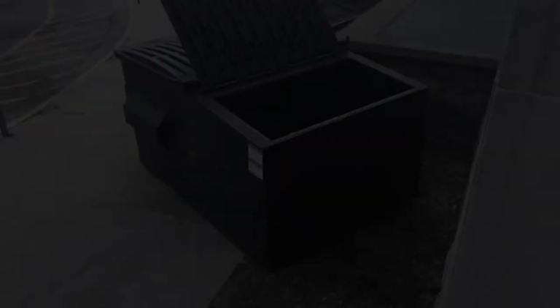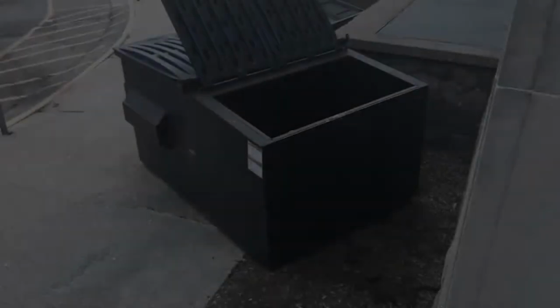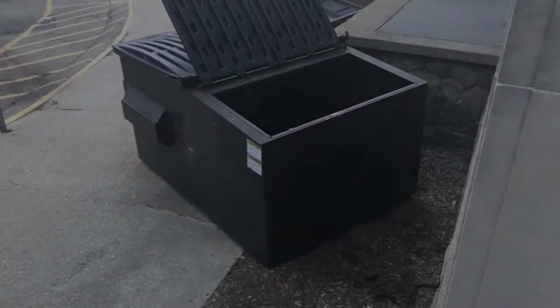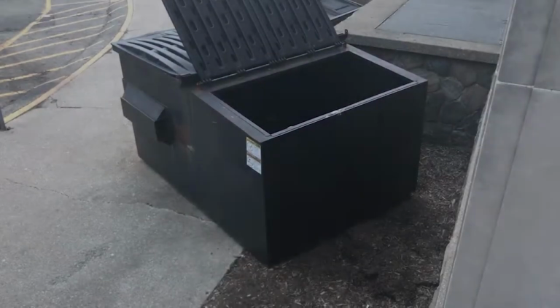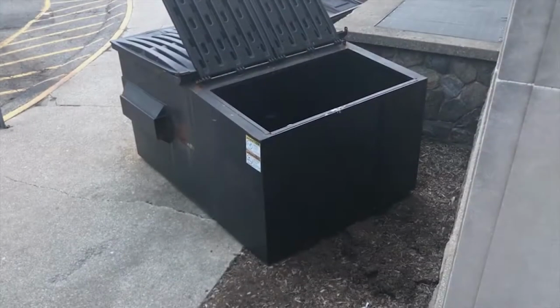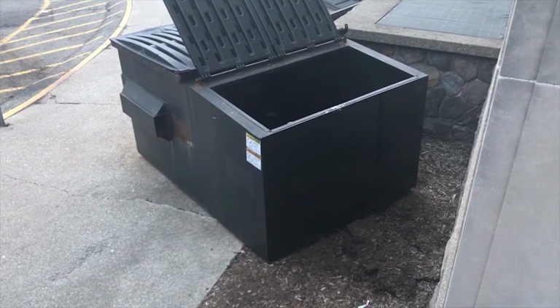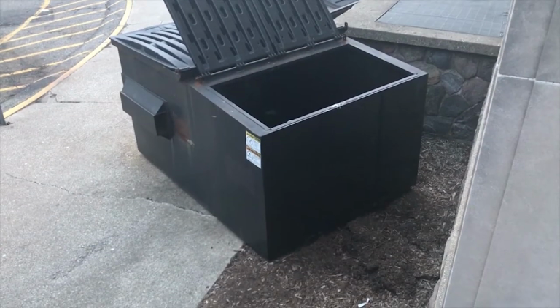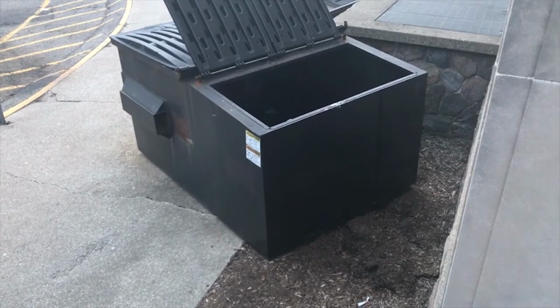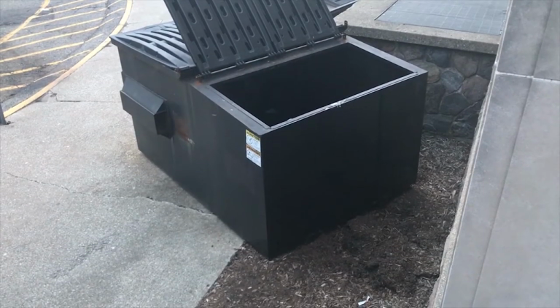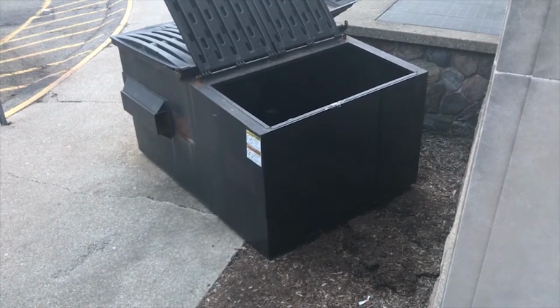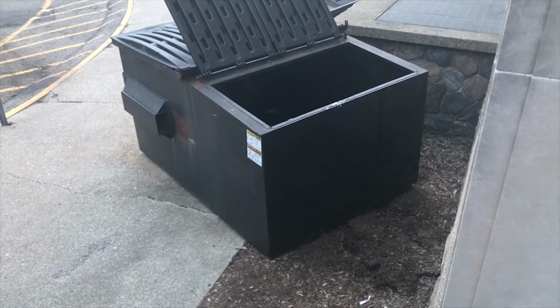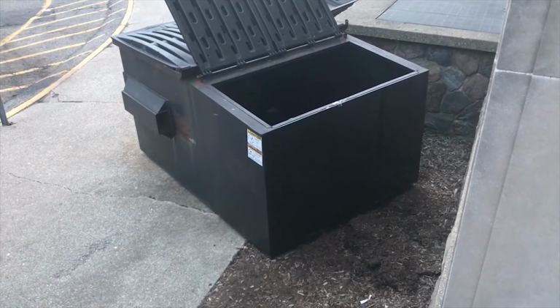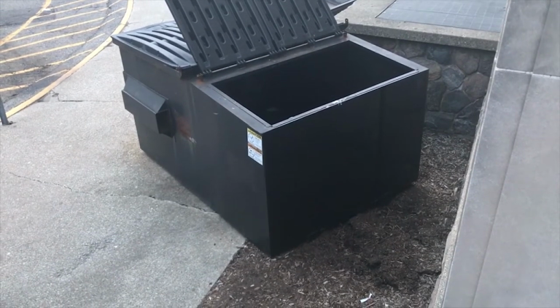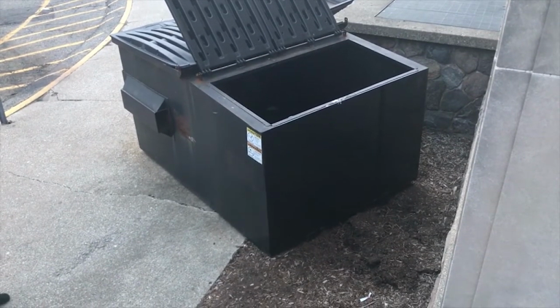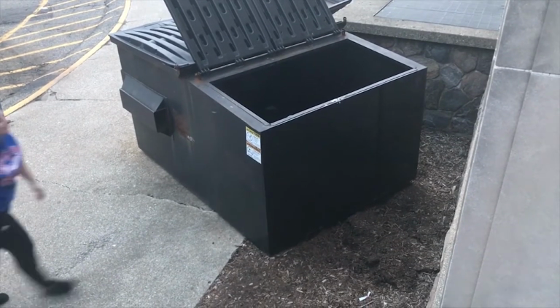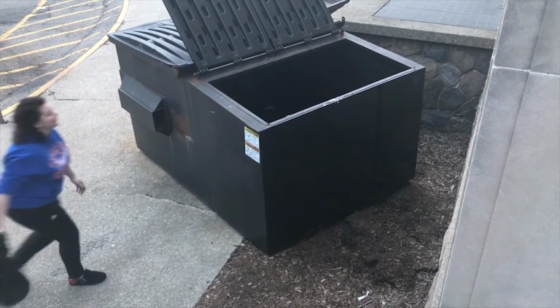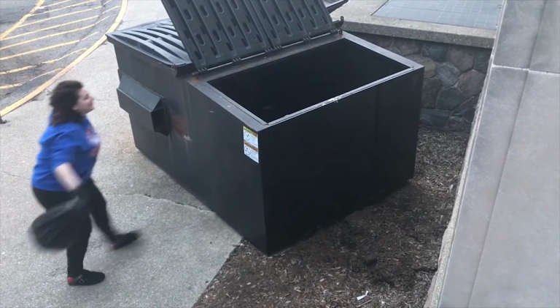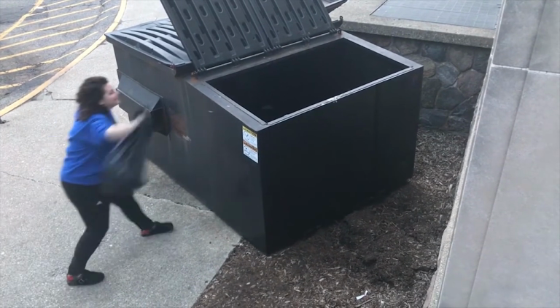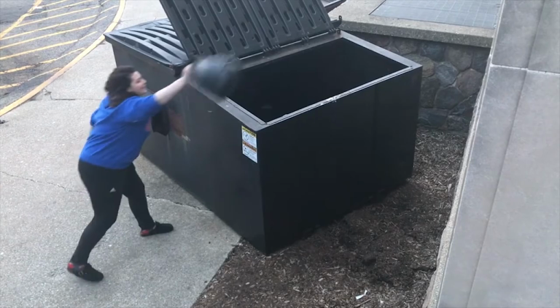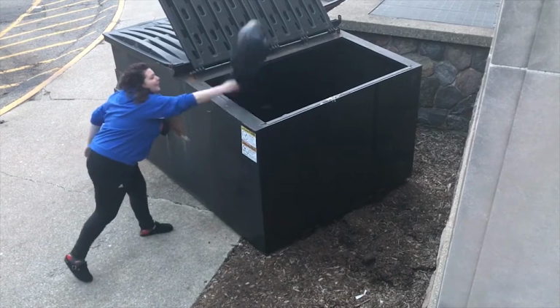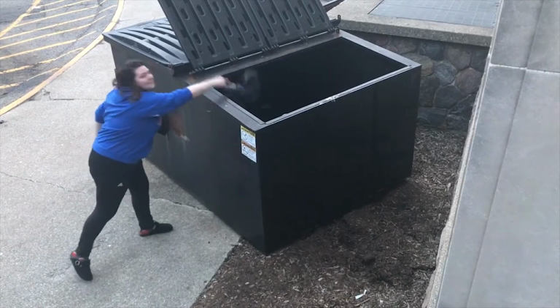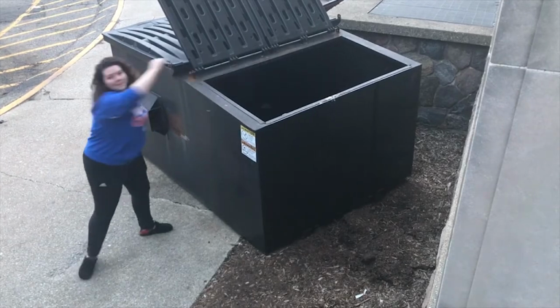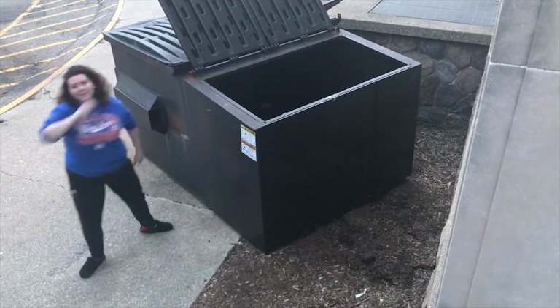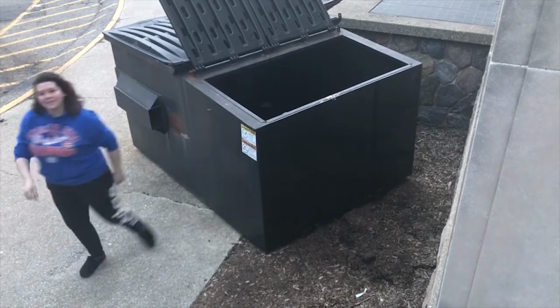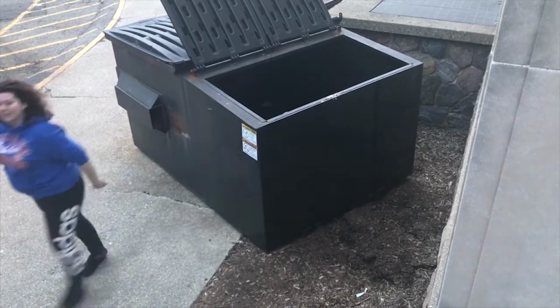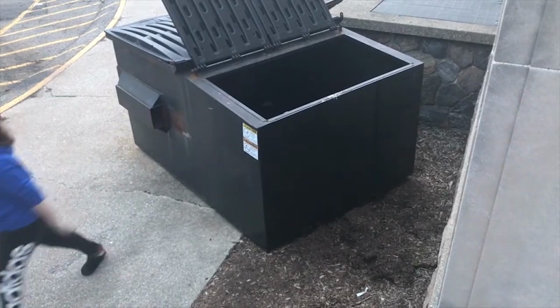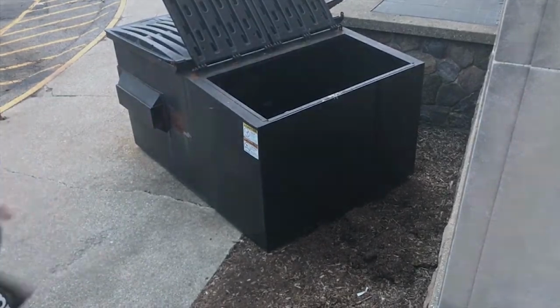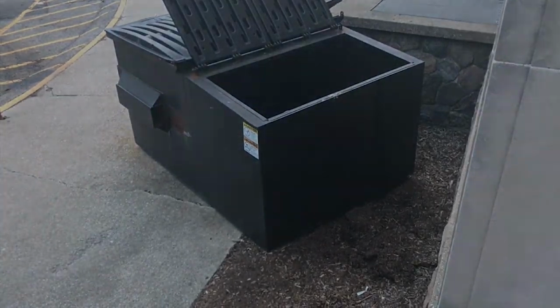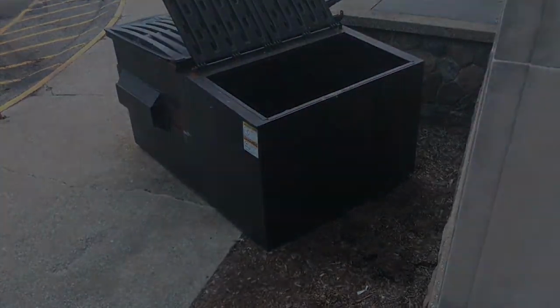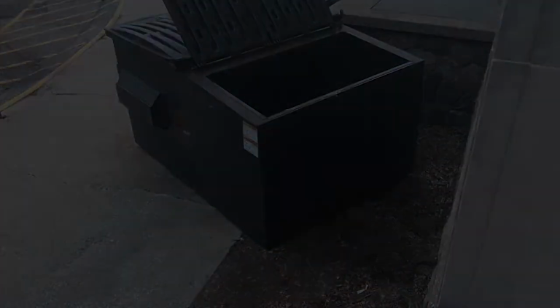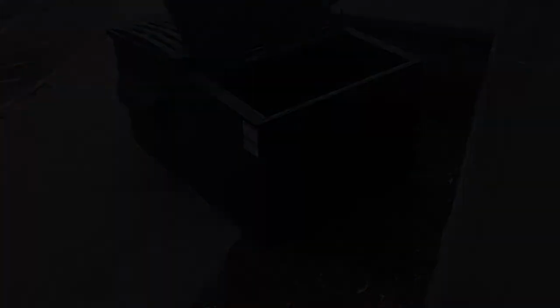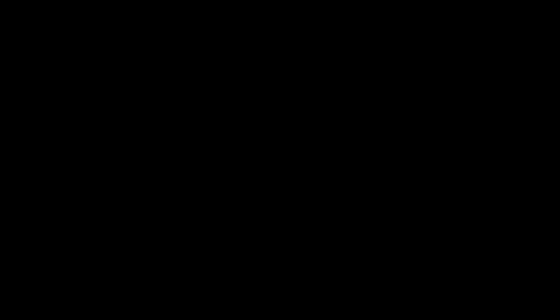As you clean out your room, make sure to put all of your trash in the dumpsters outside. Trash left in the hallway is subject to documentation.